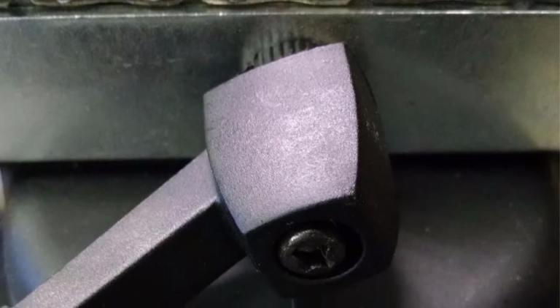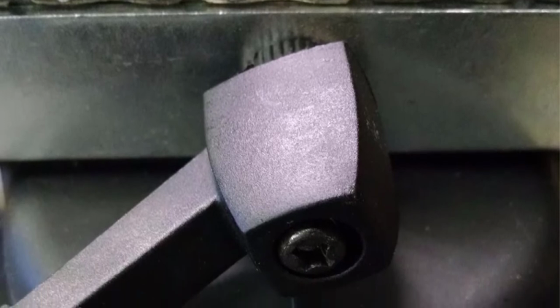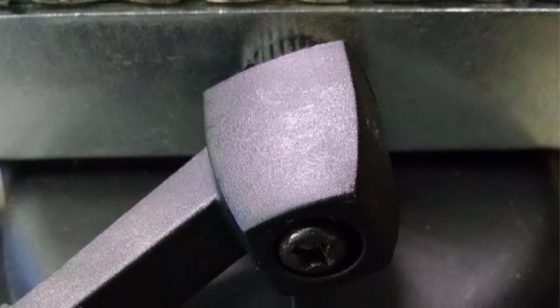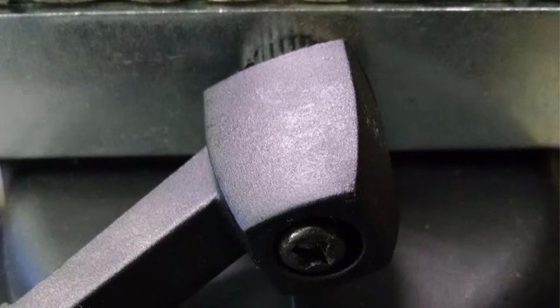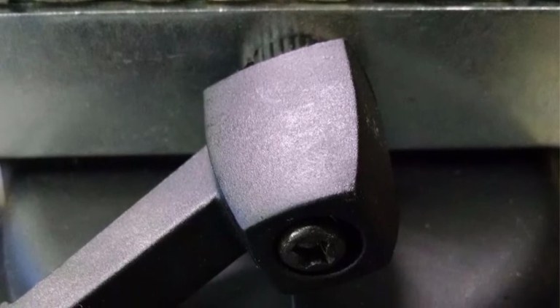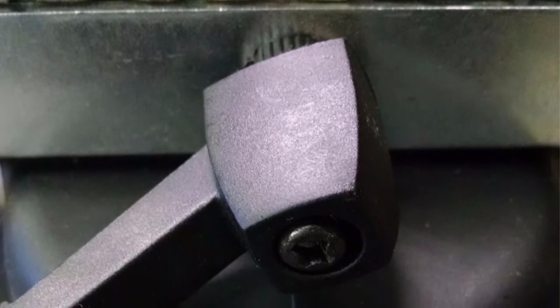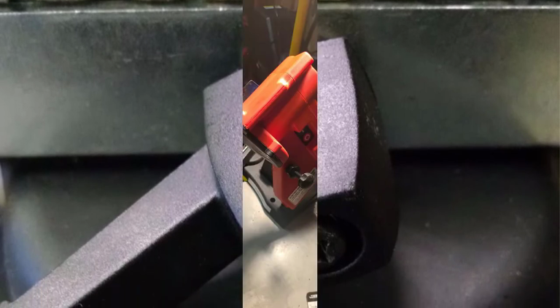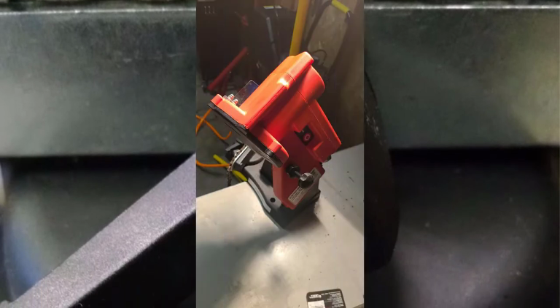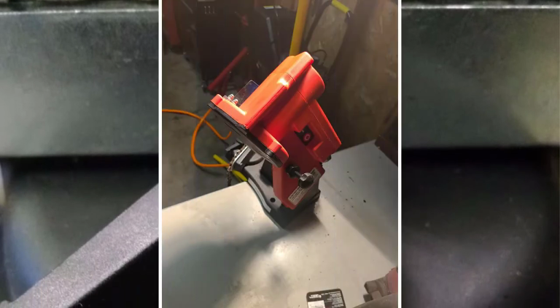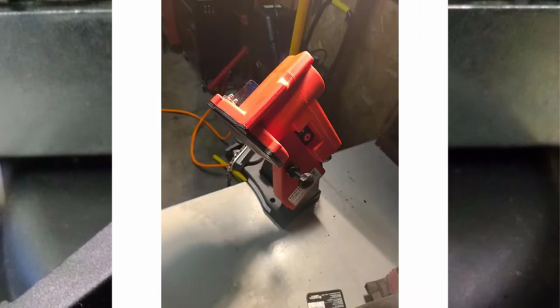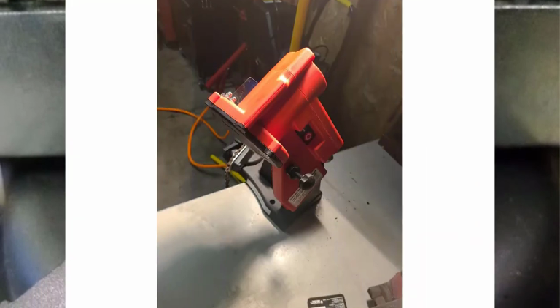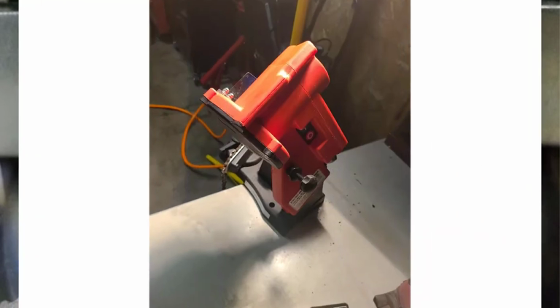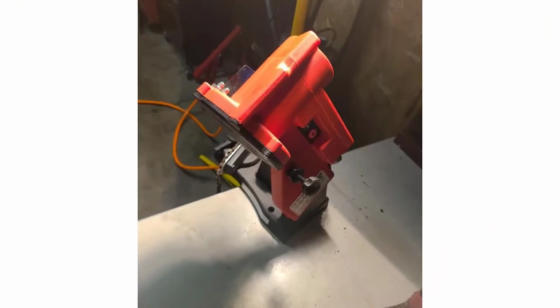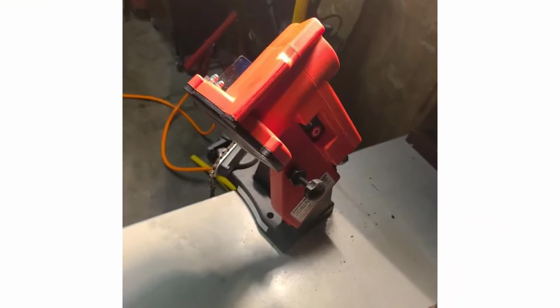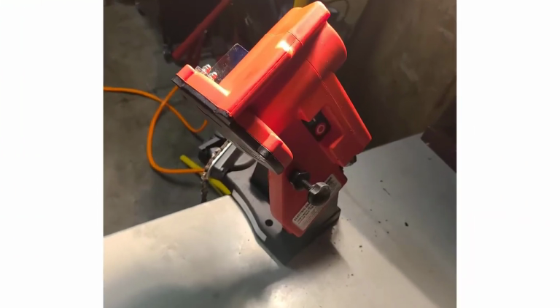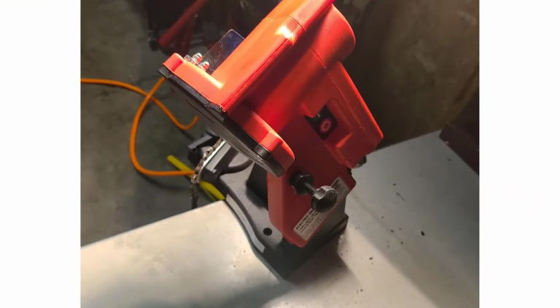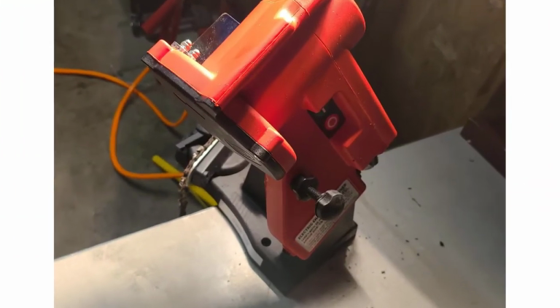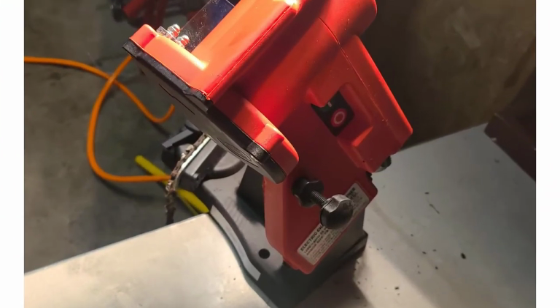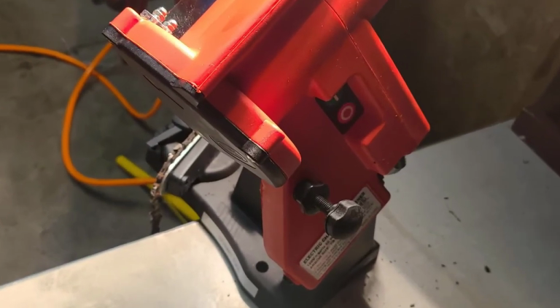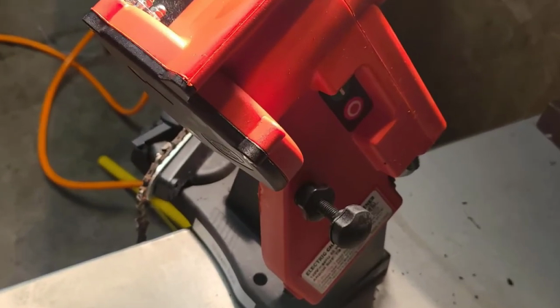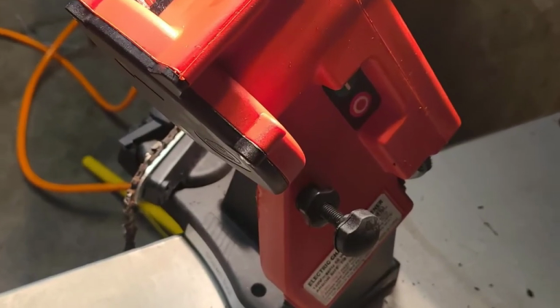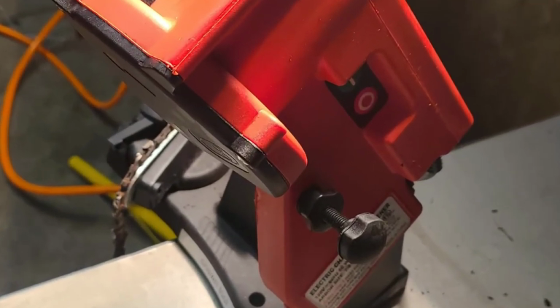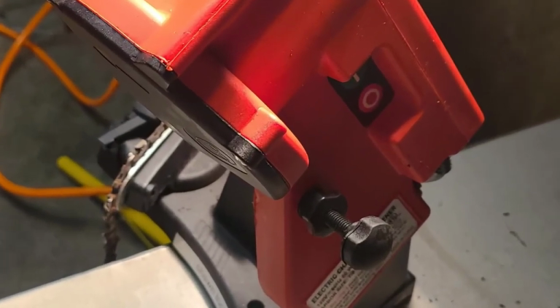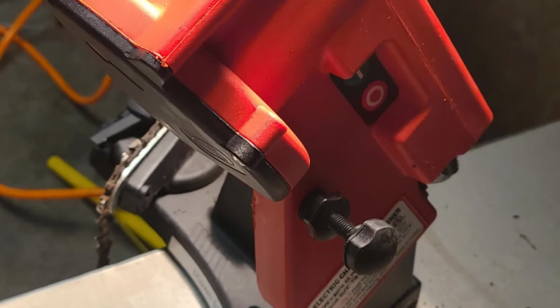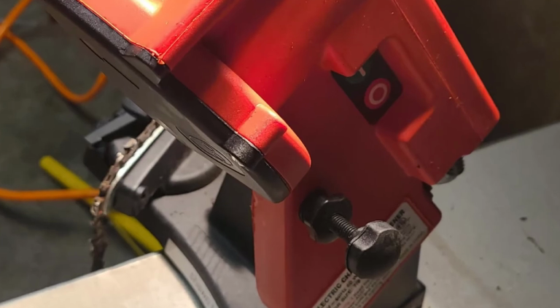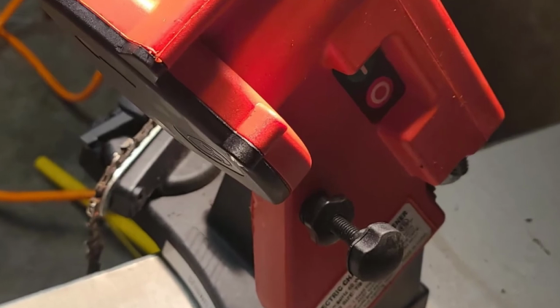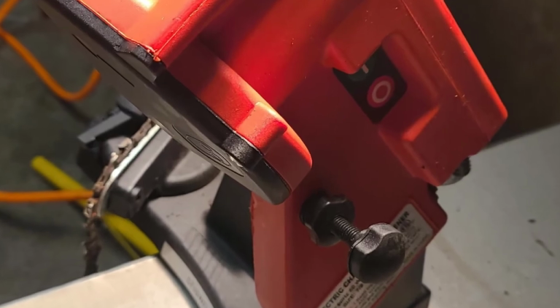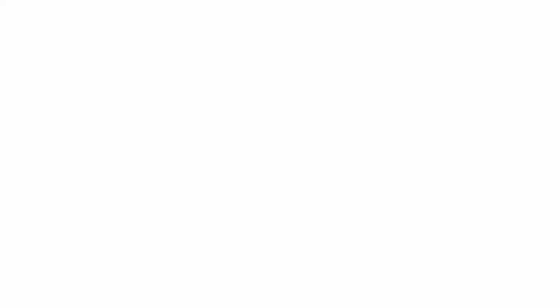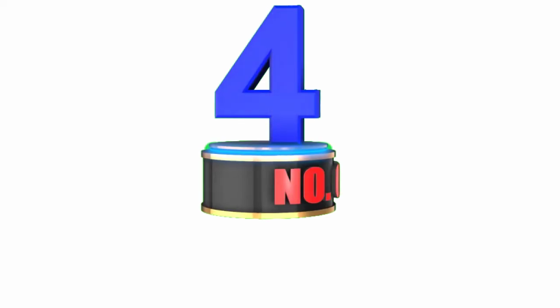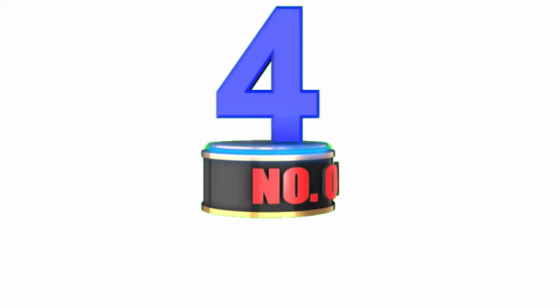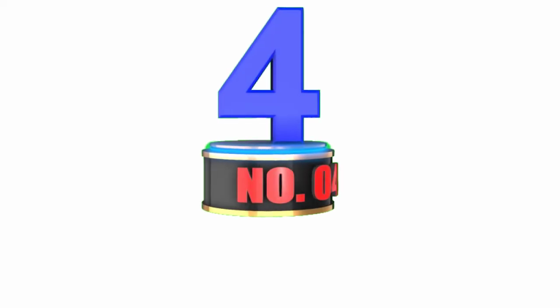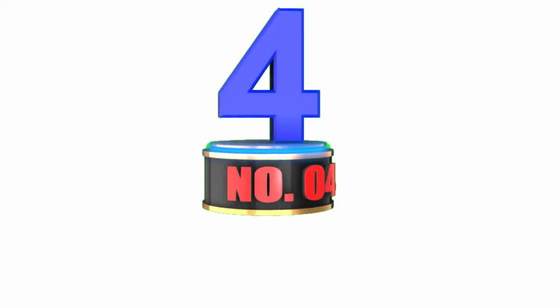You can mount this chainsaw sharpener to either the wall, a bench, or a vise for using it without any issues.